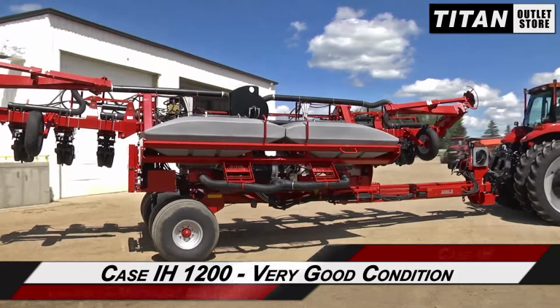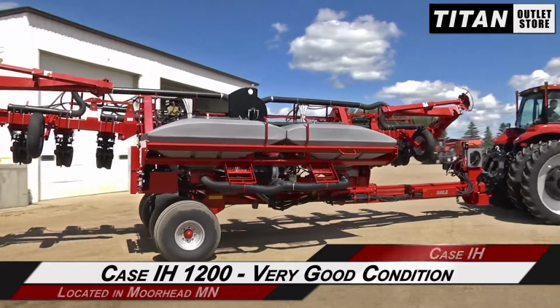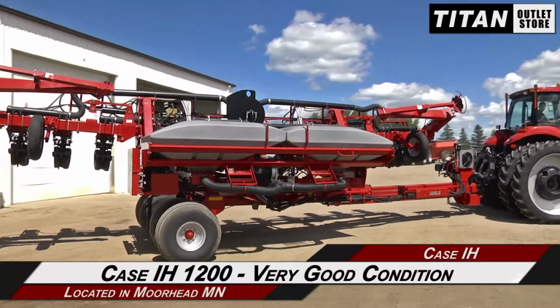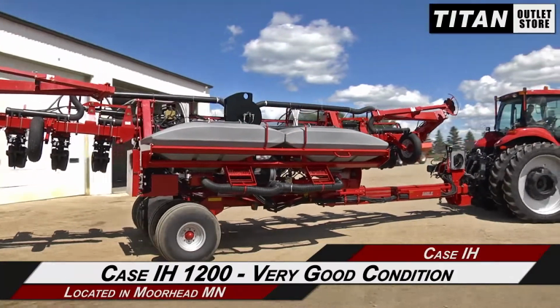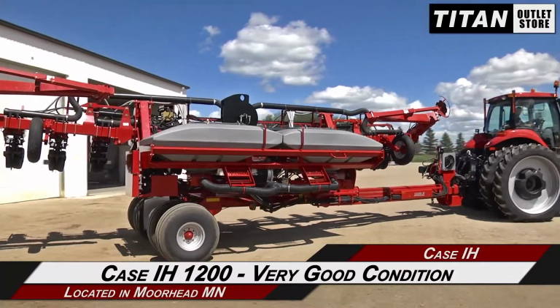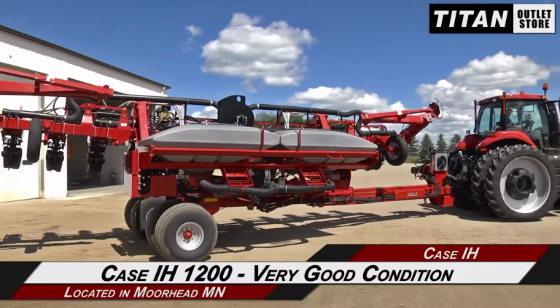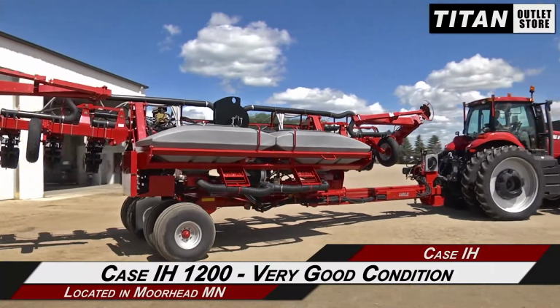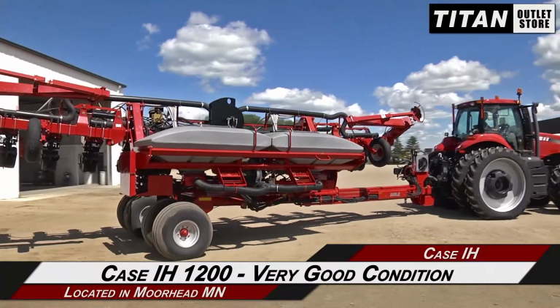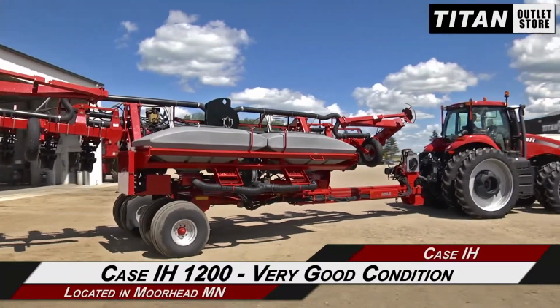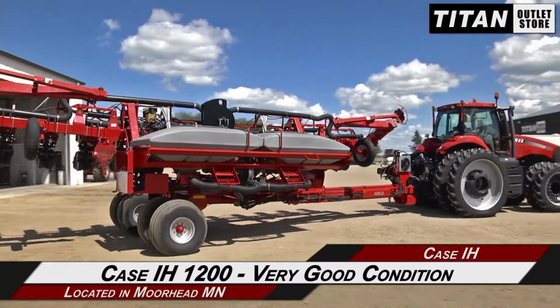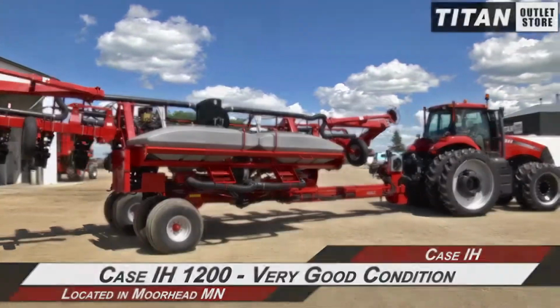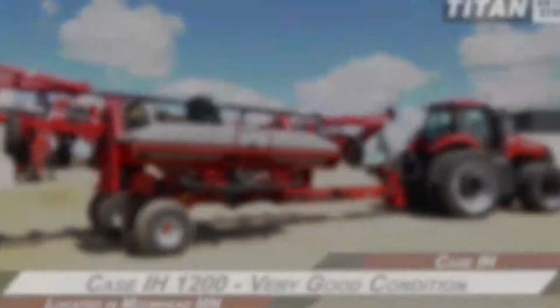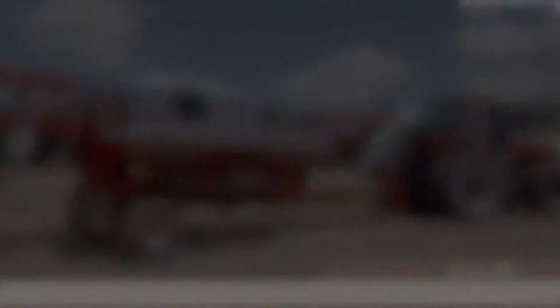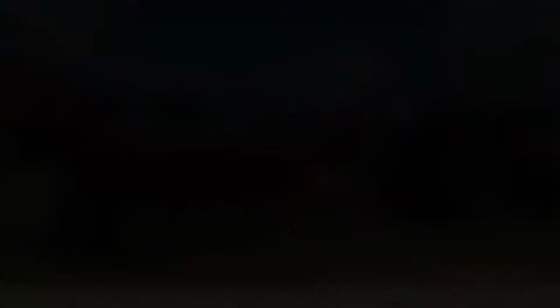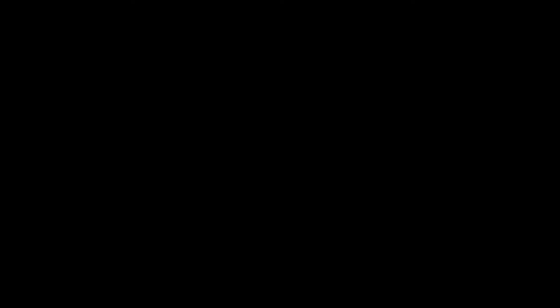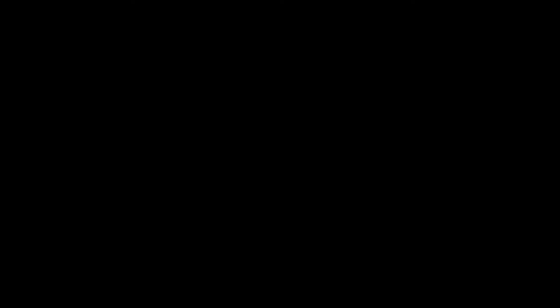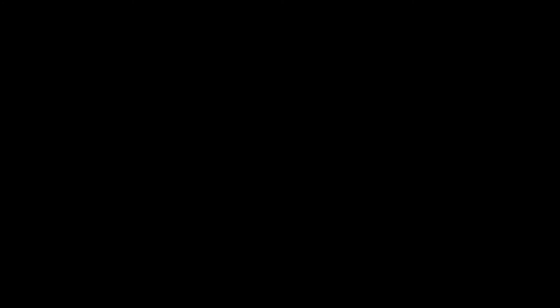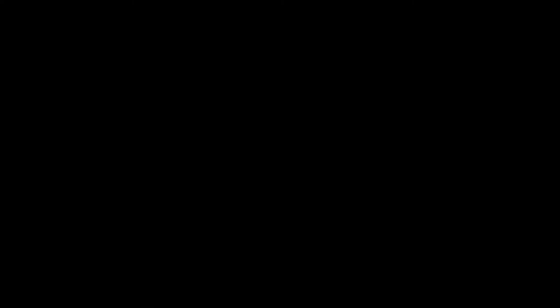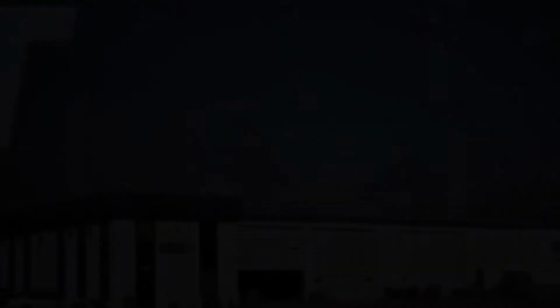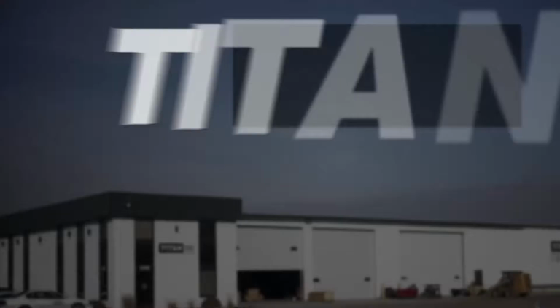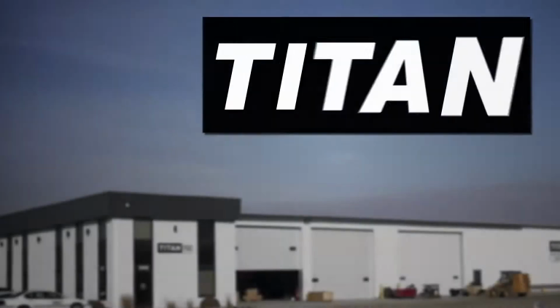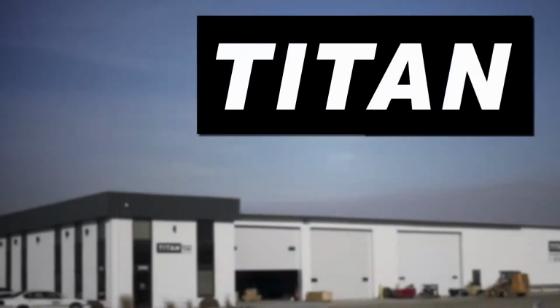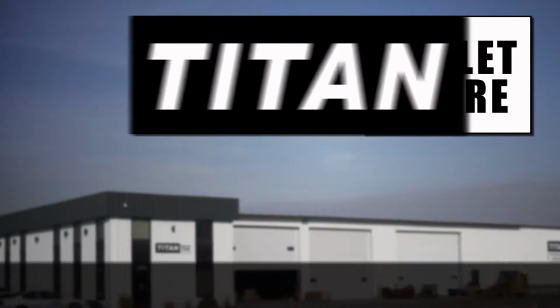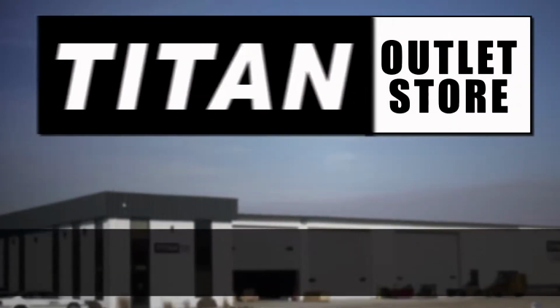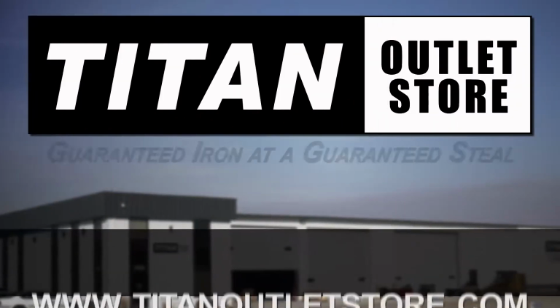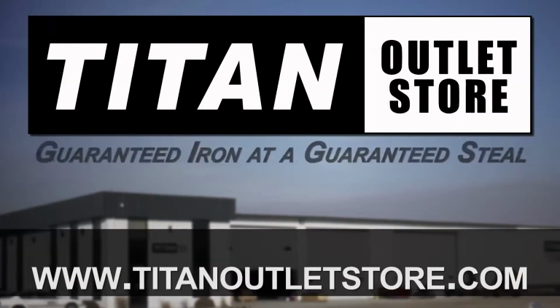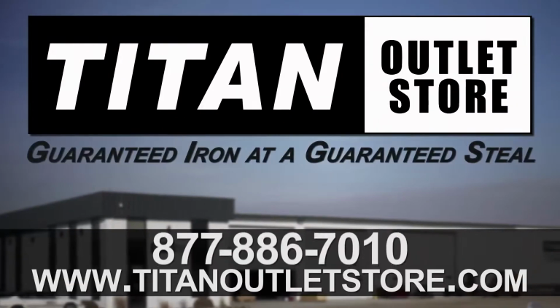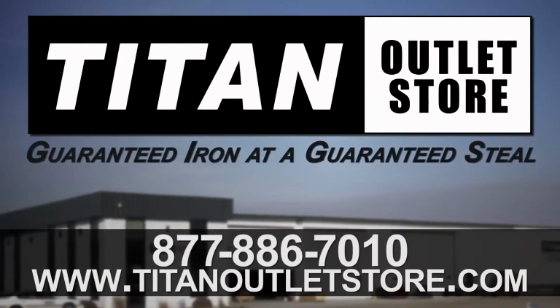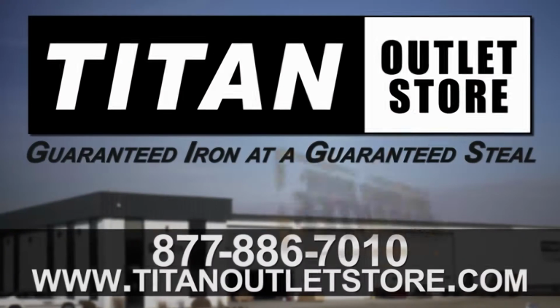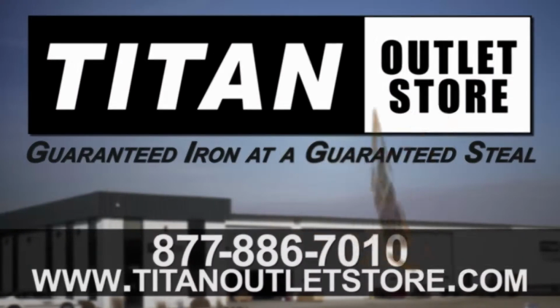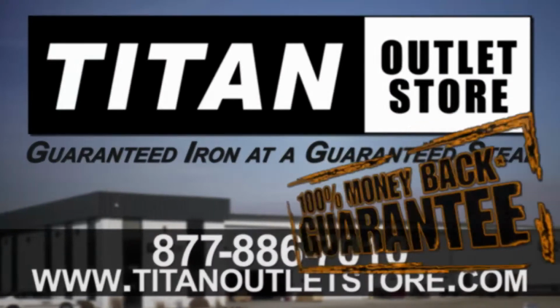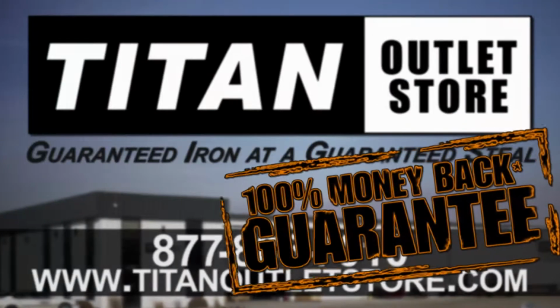If you're interested in viewing more equipment, go online at TitanOutletStore.com. See you guys in the next one!